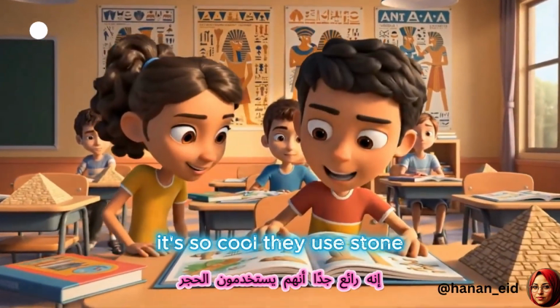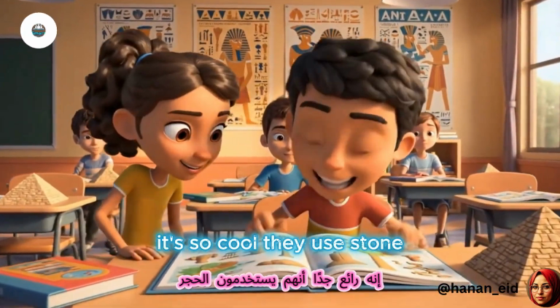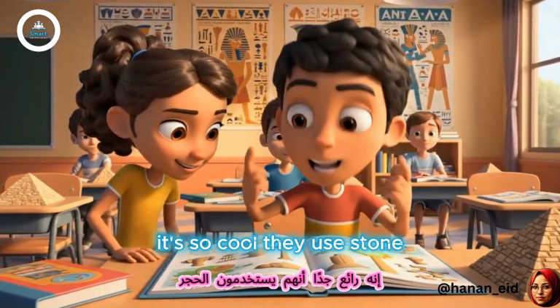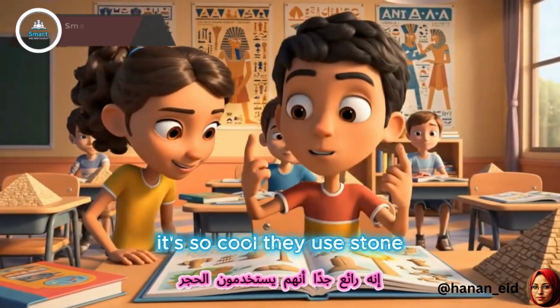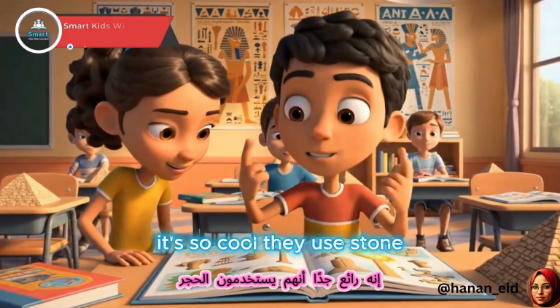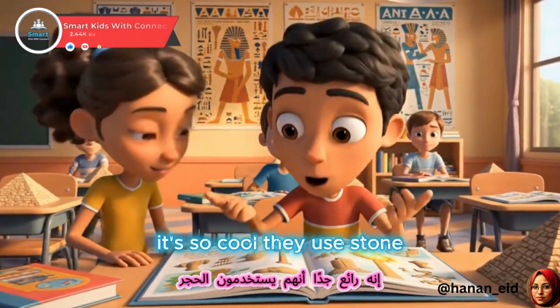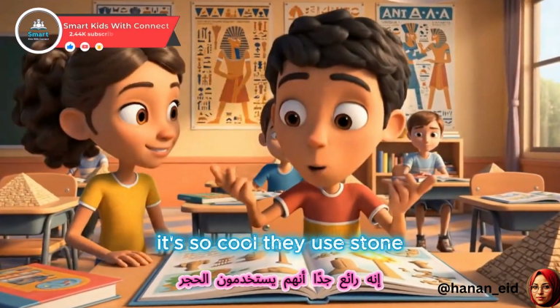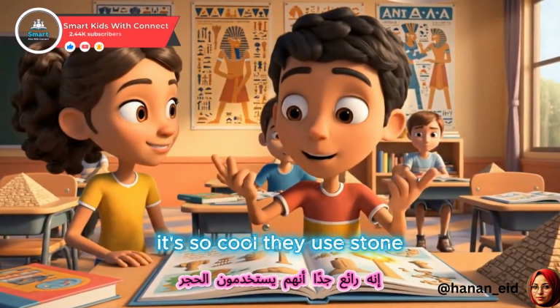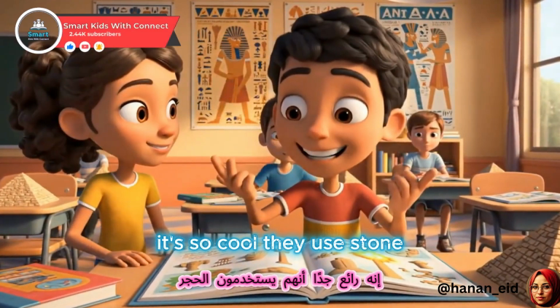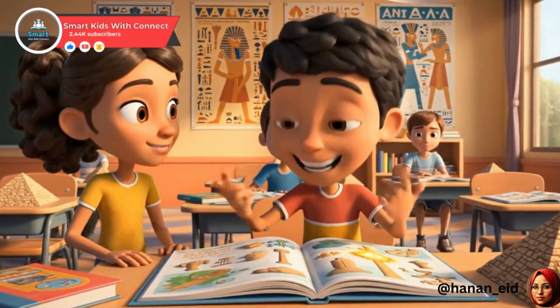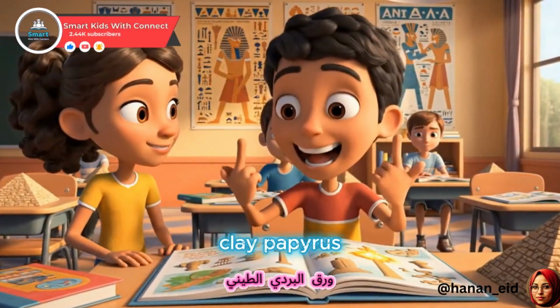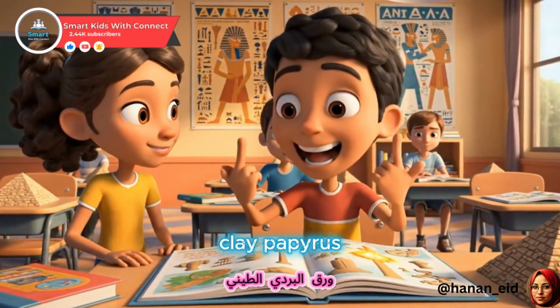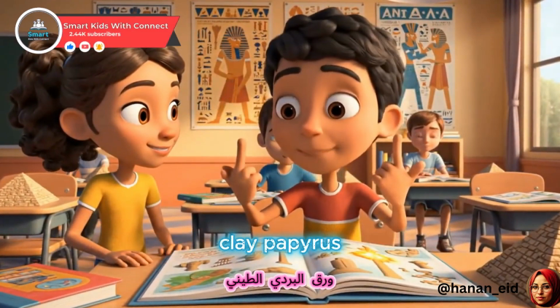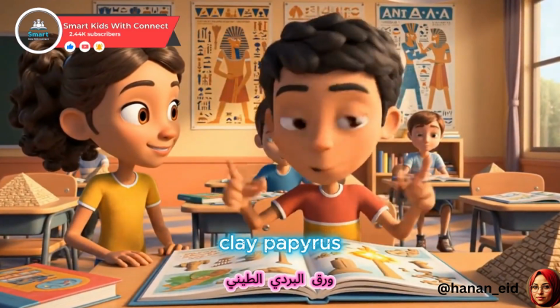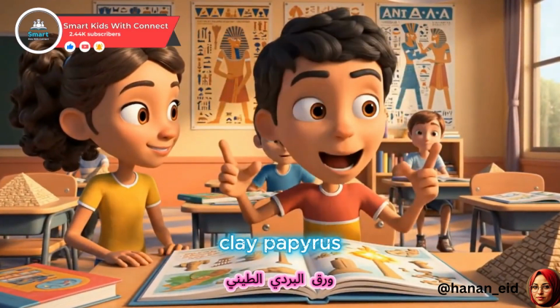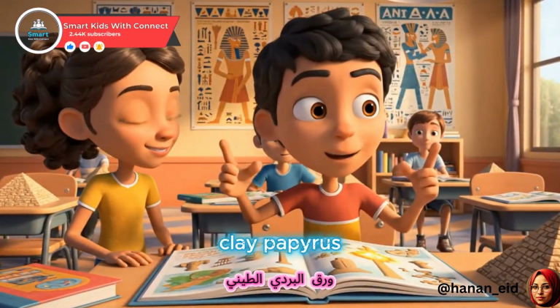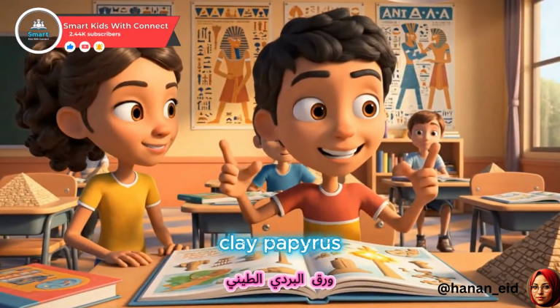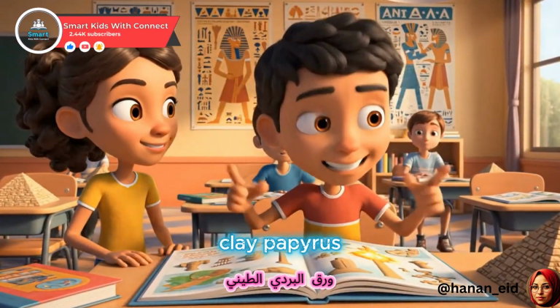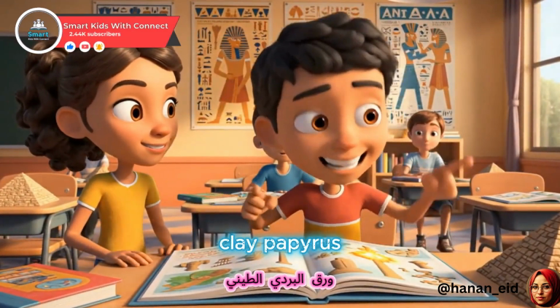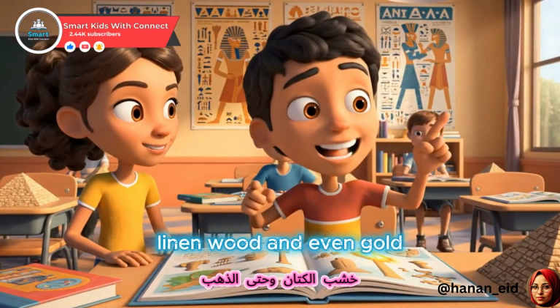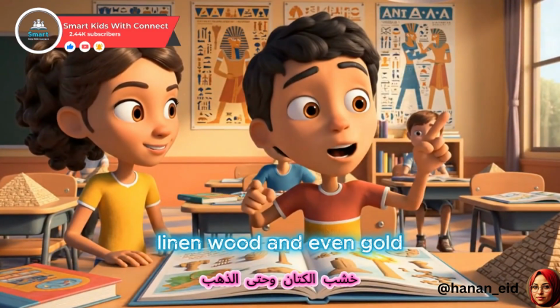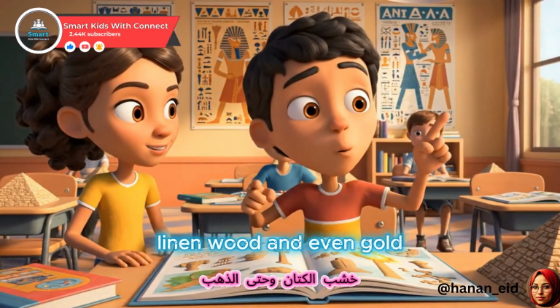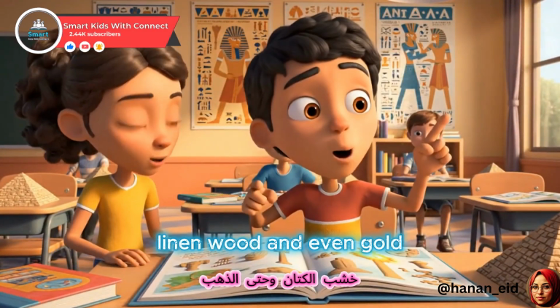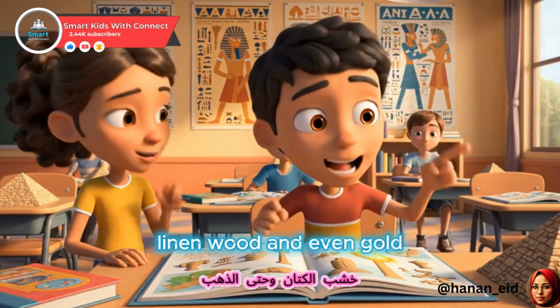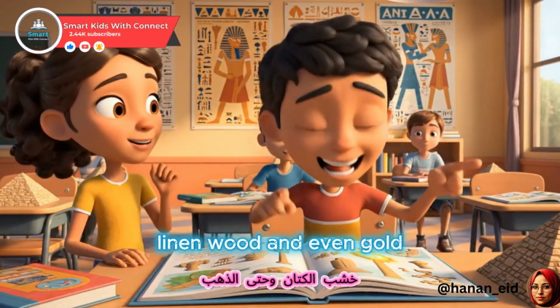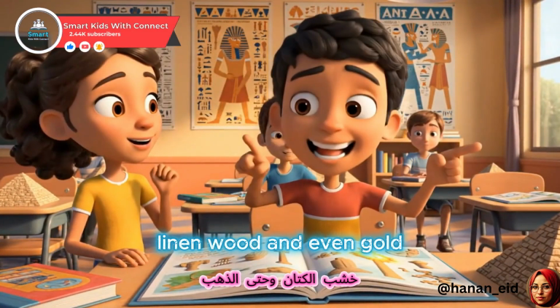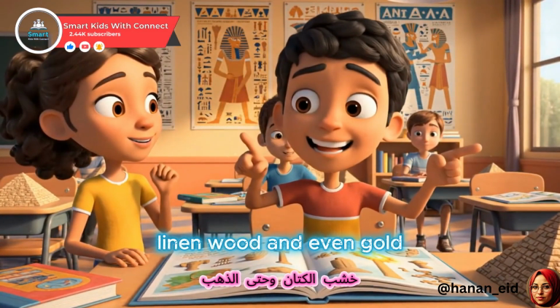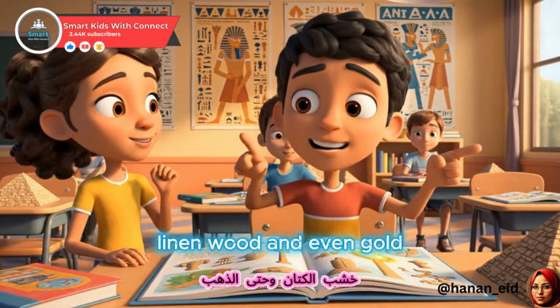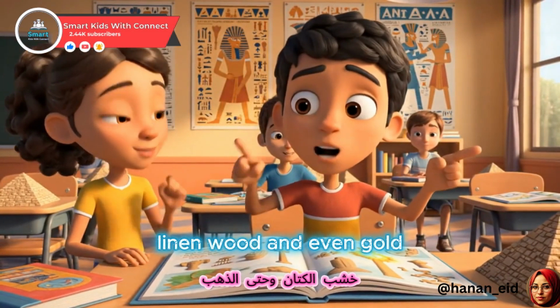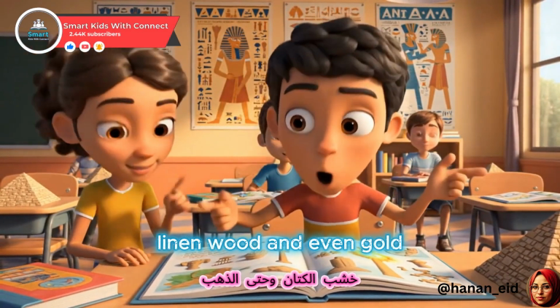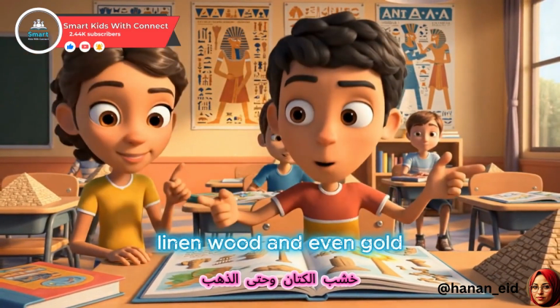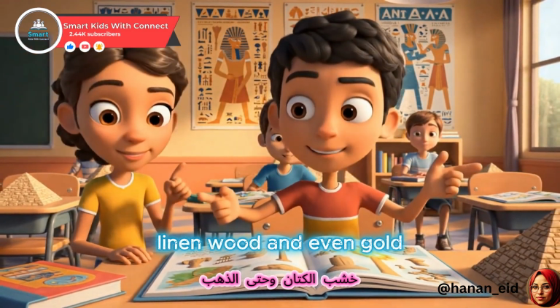They used stone, clay, papyrus, linen, wood, and even gold.